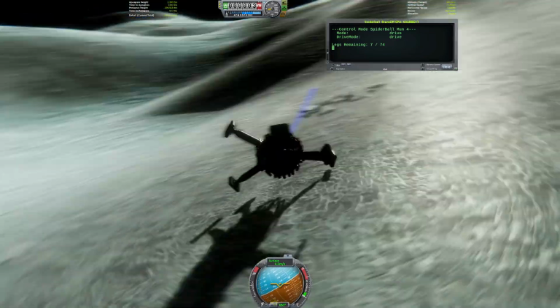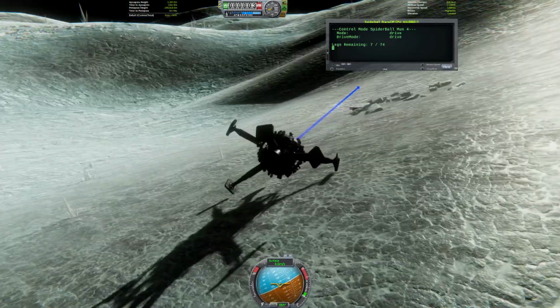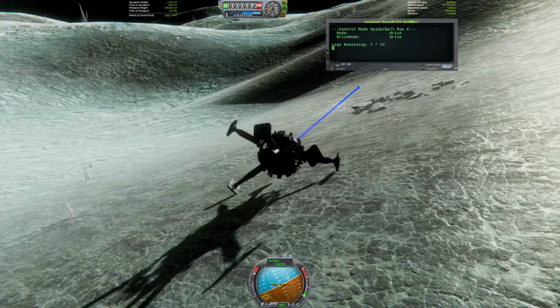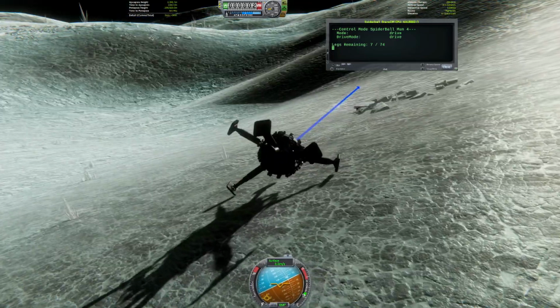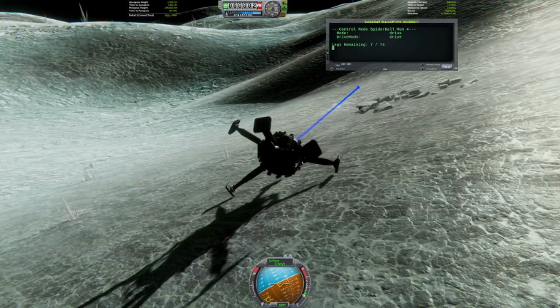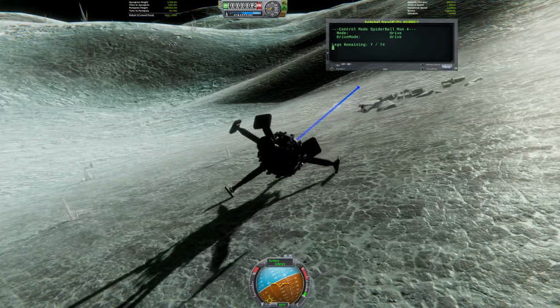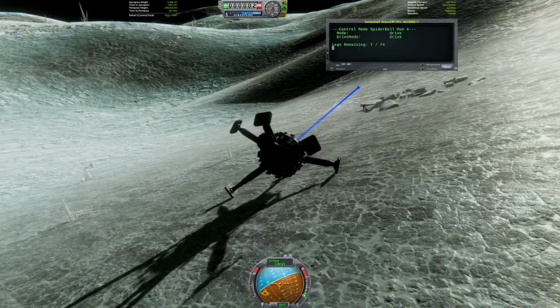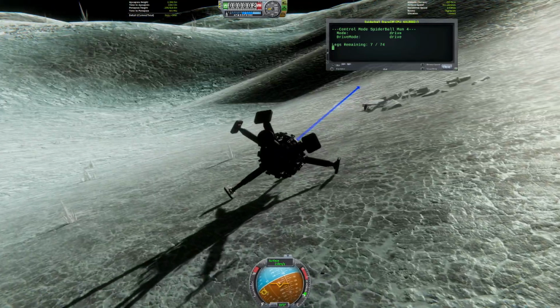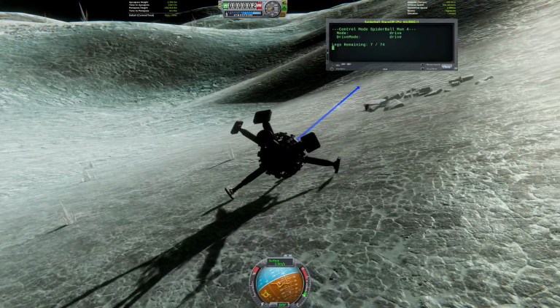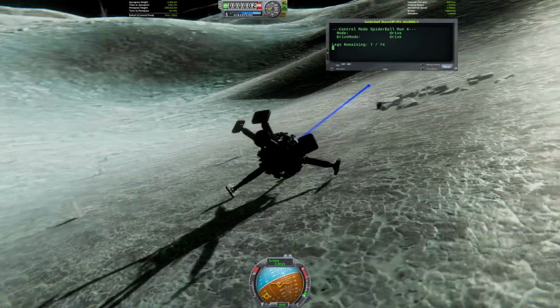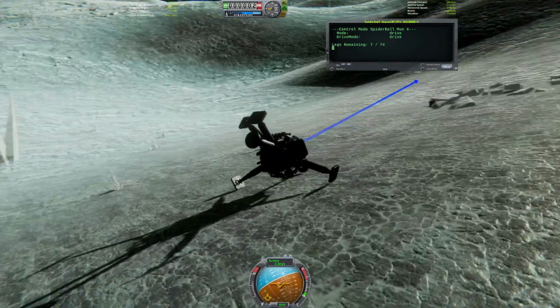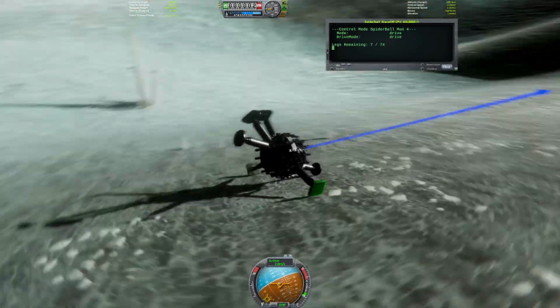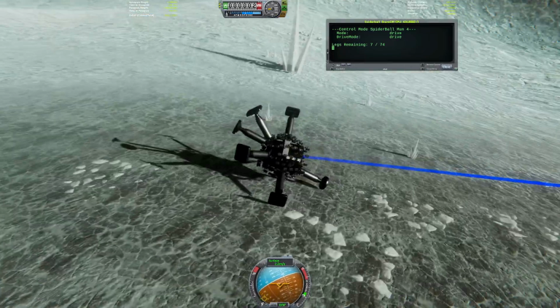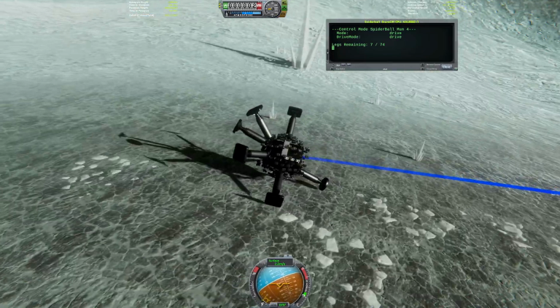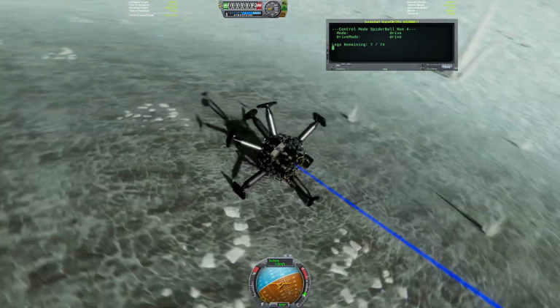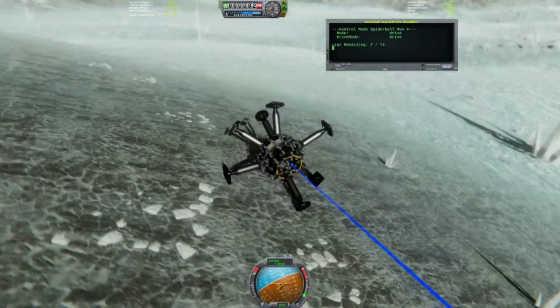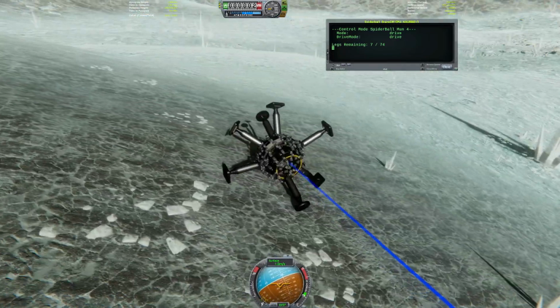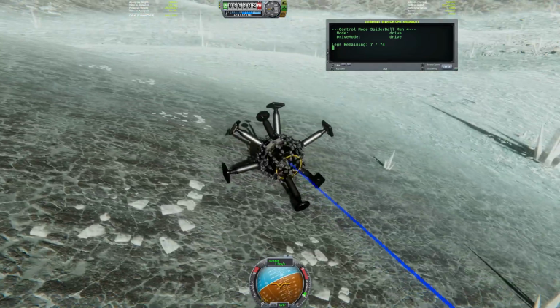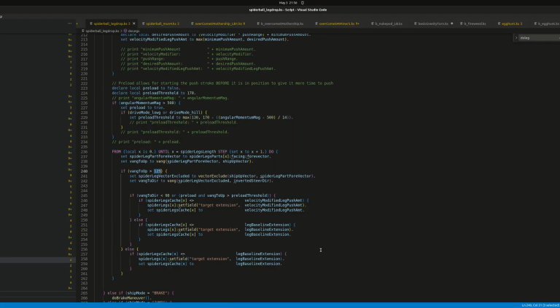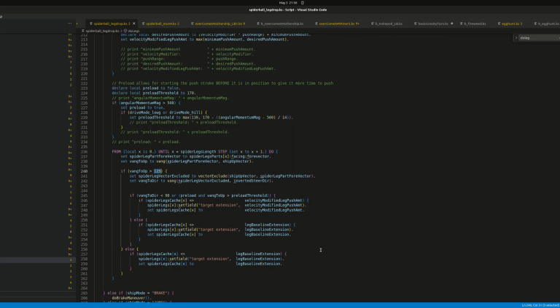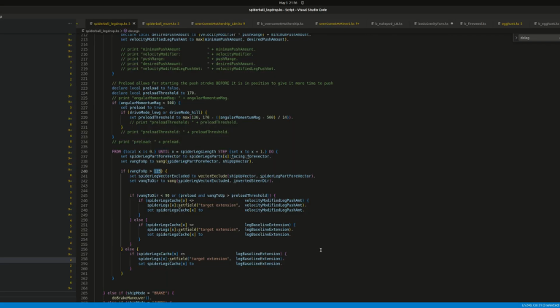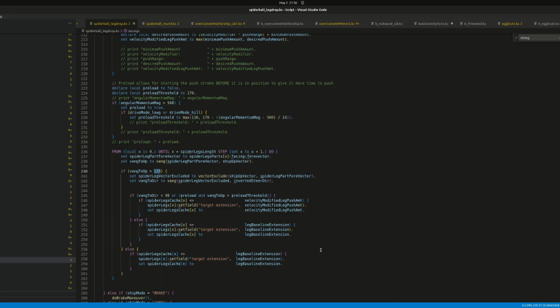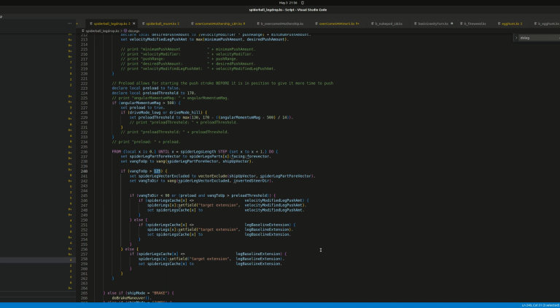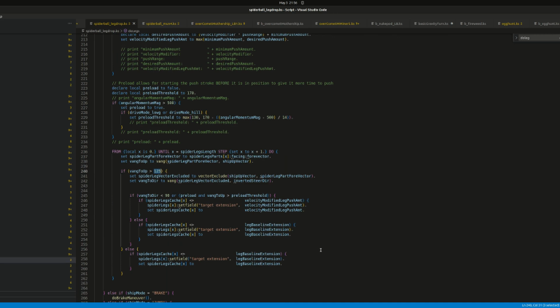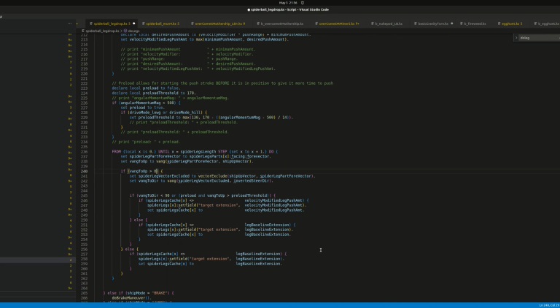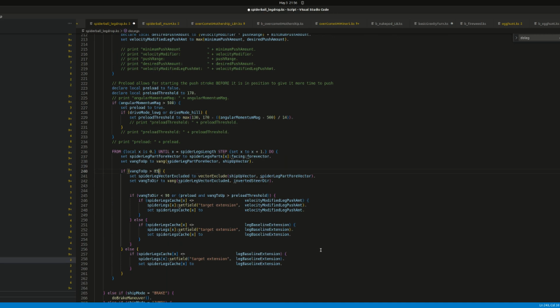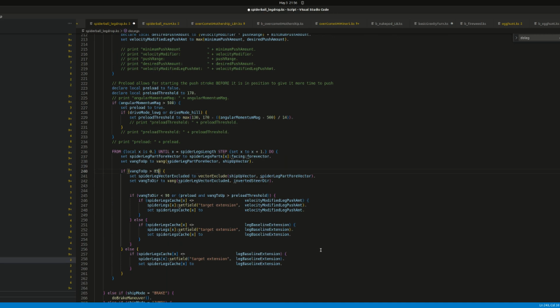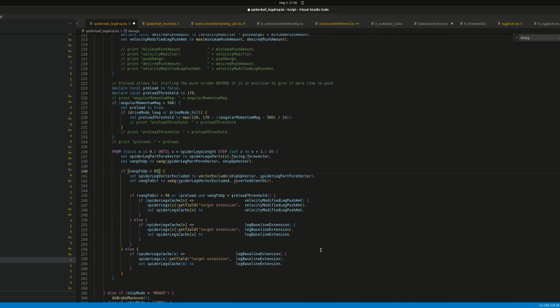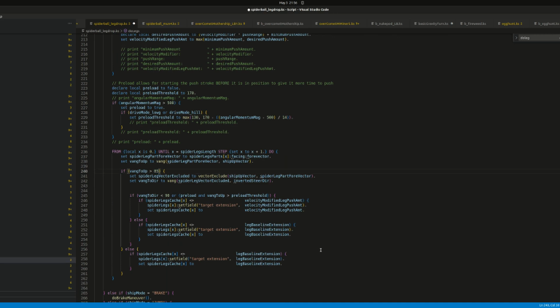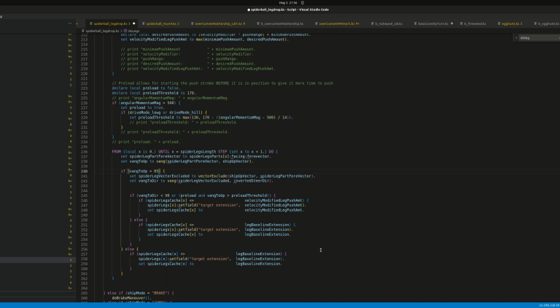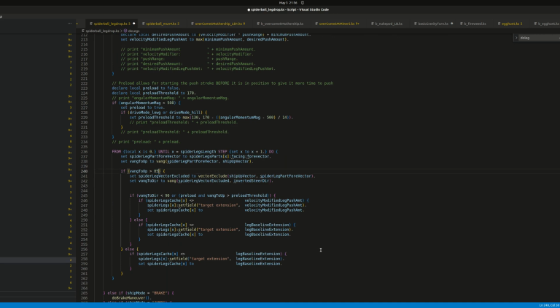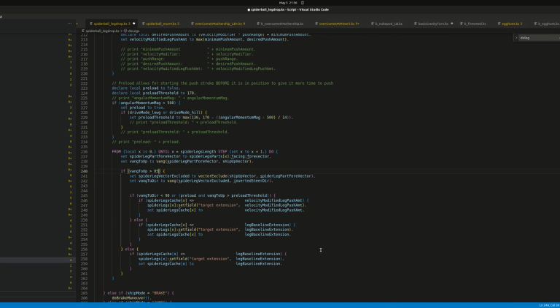With just seven legs left, the rover is once again stuck, but a quick tweak of the thresholds in the control code should bring it back to life.